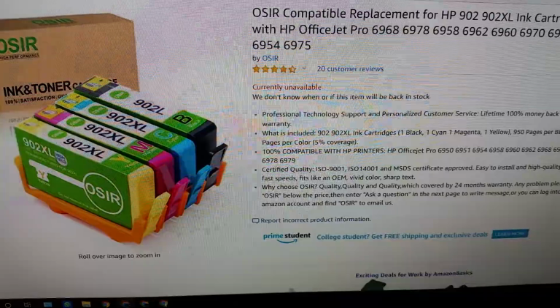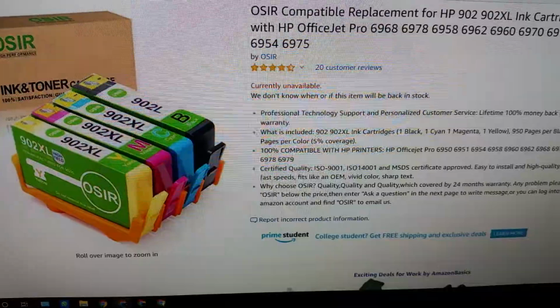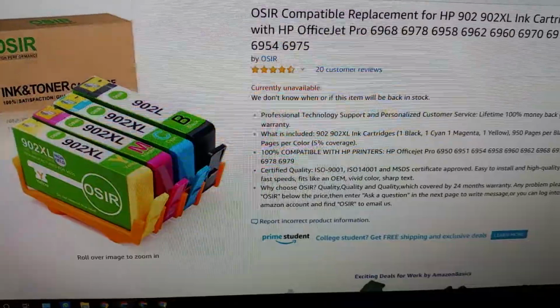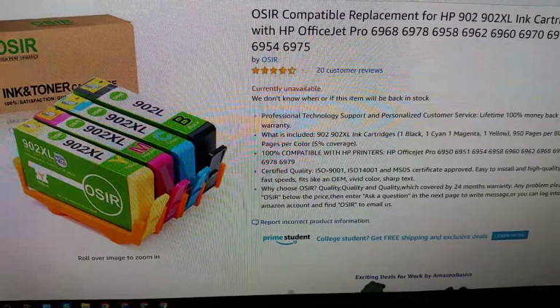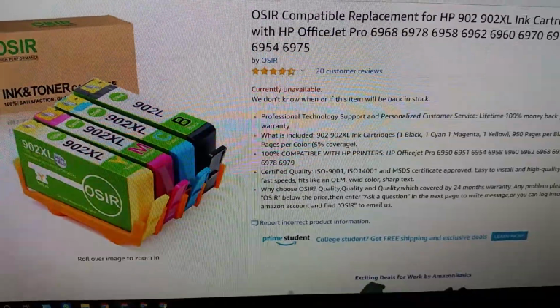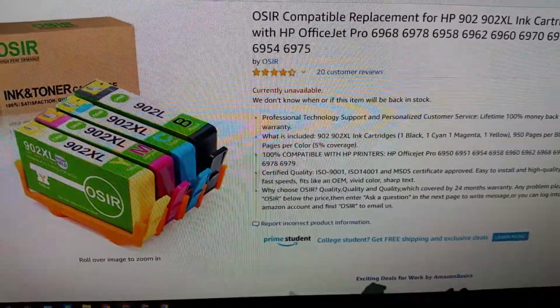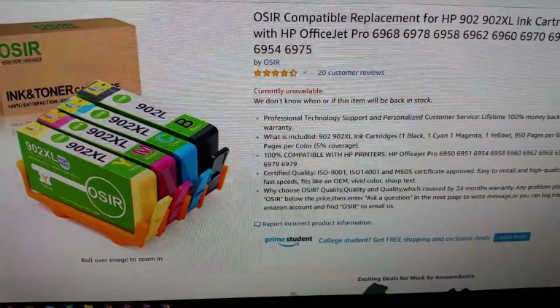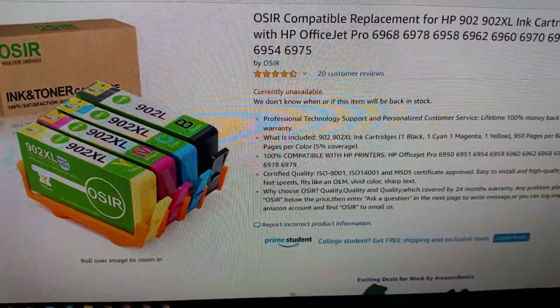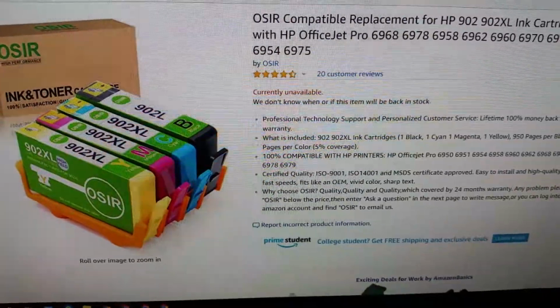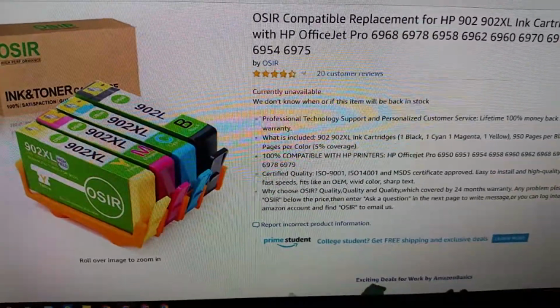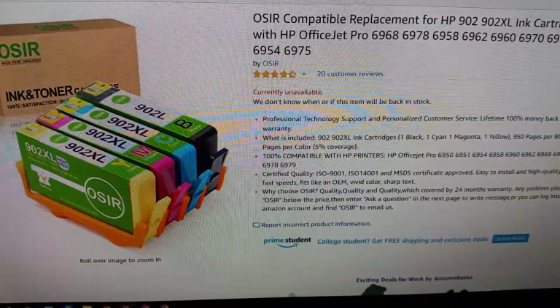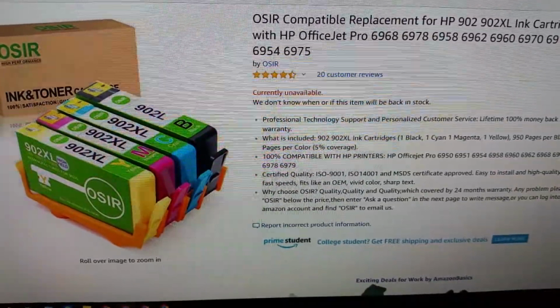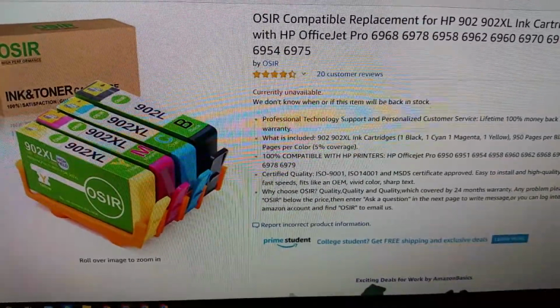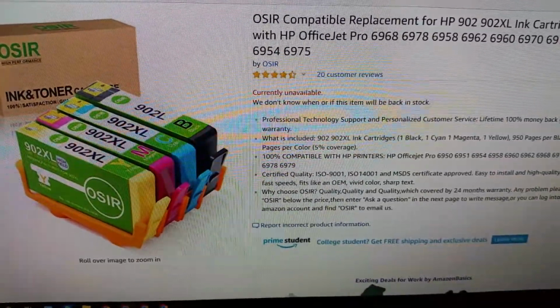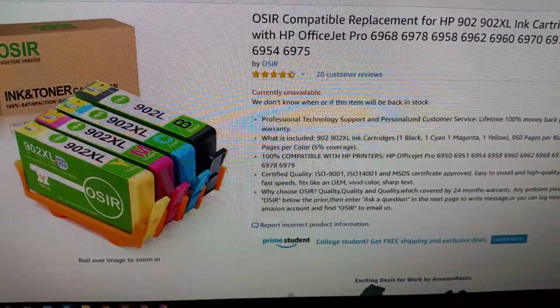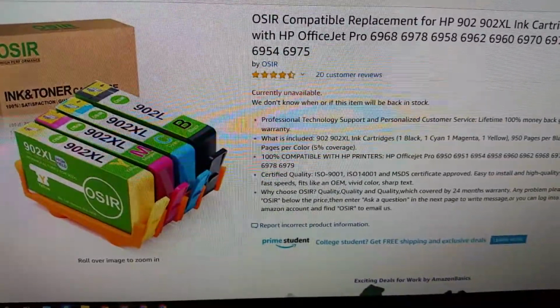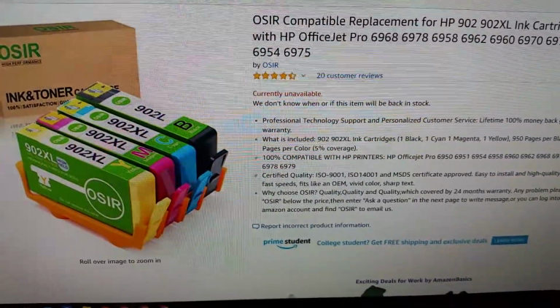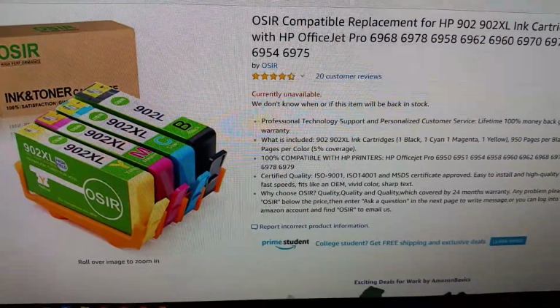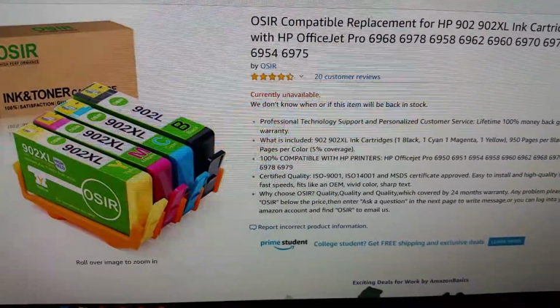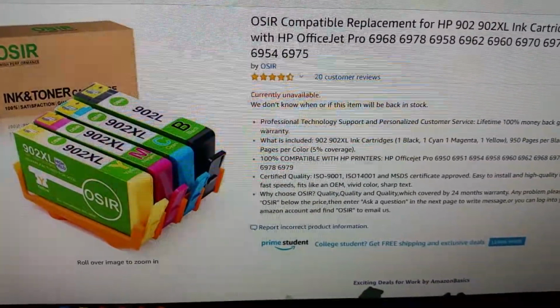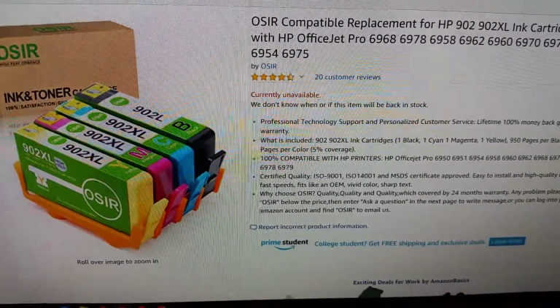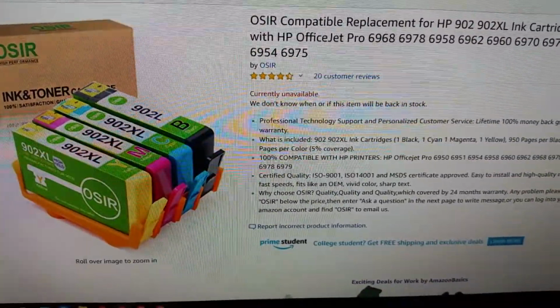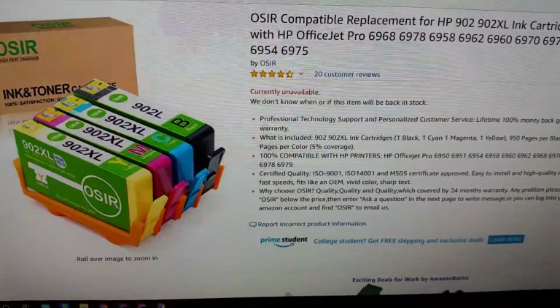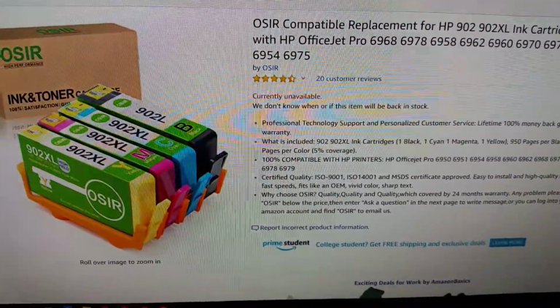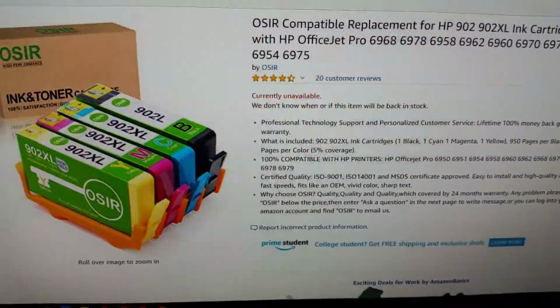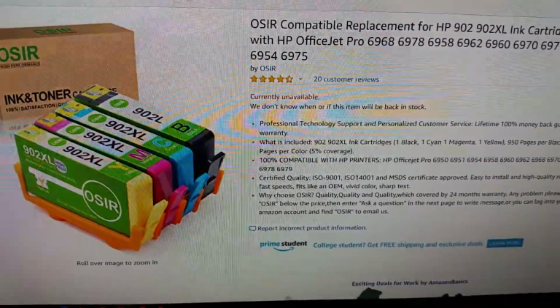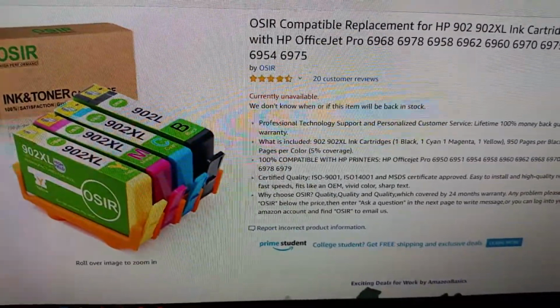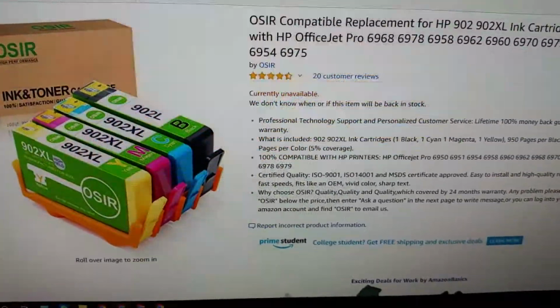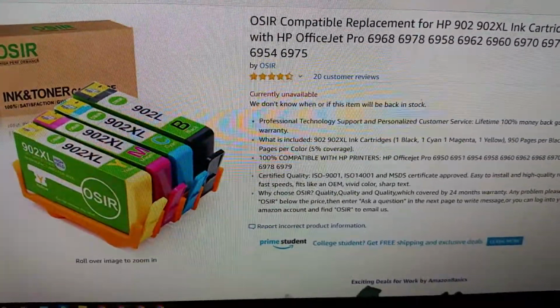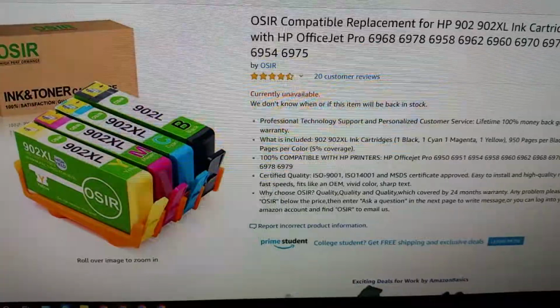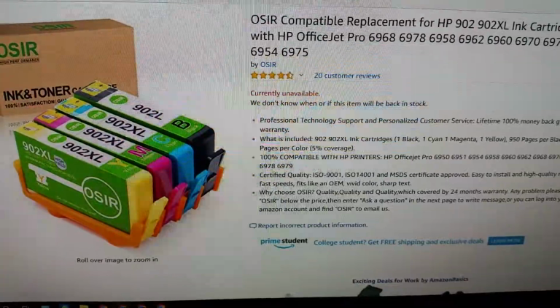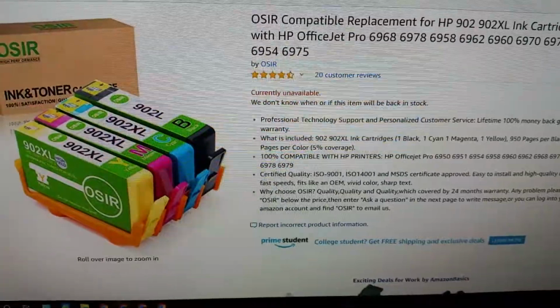Hi, this is Michael Jones. I'm in your video. Today I'll be doing a review on these replacement cartridges for my HP printer.